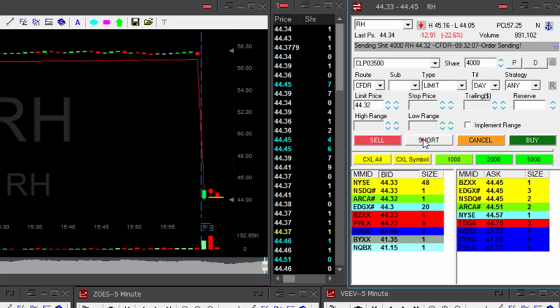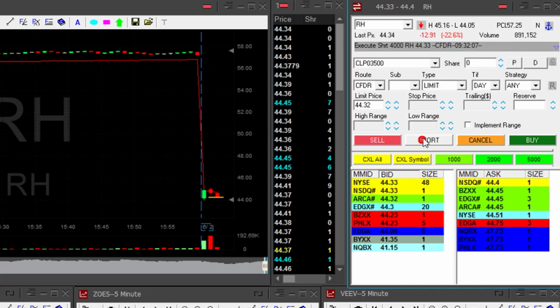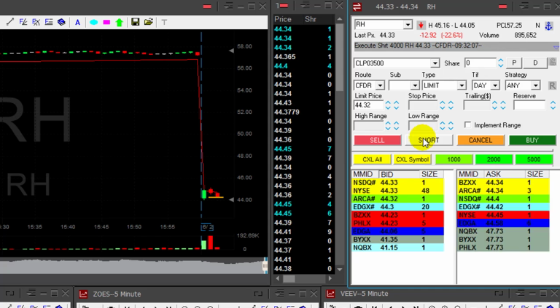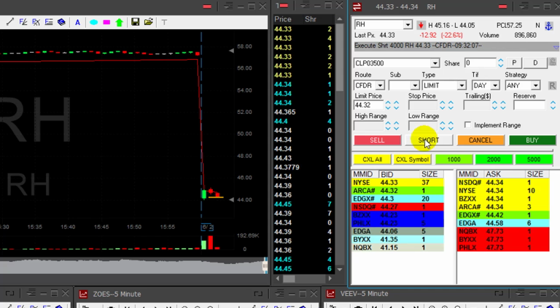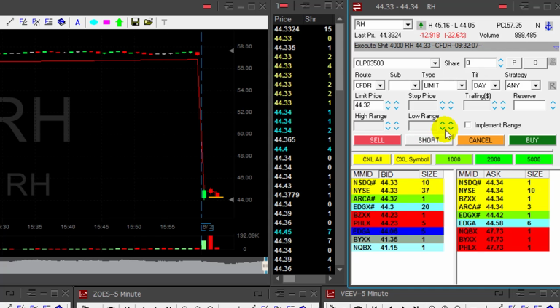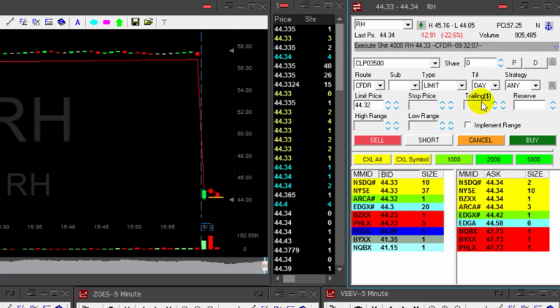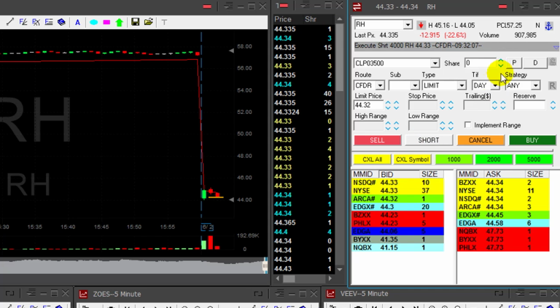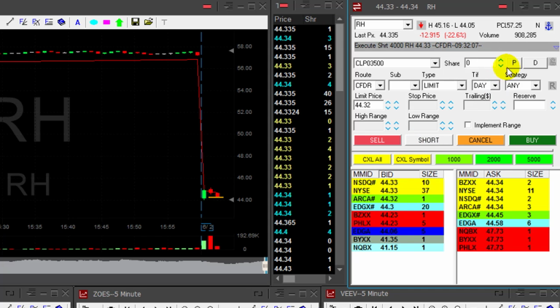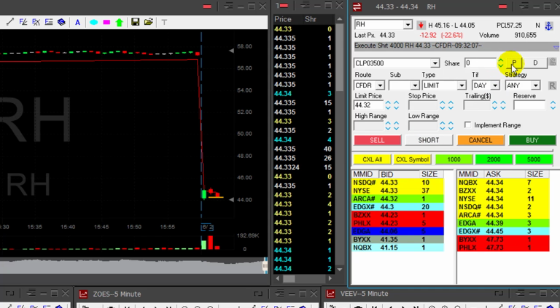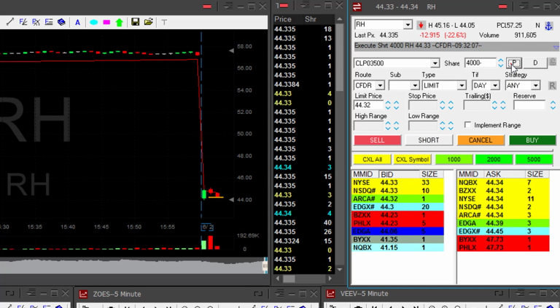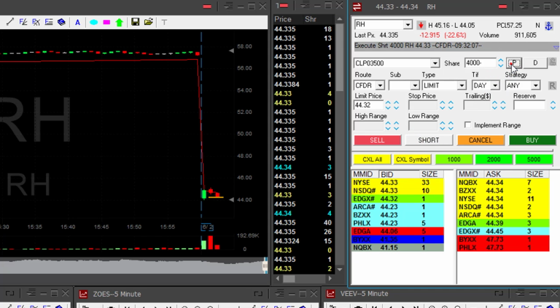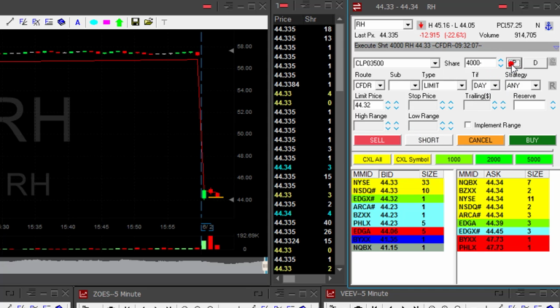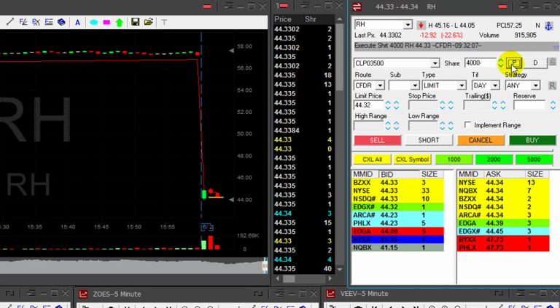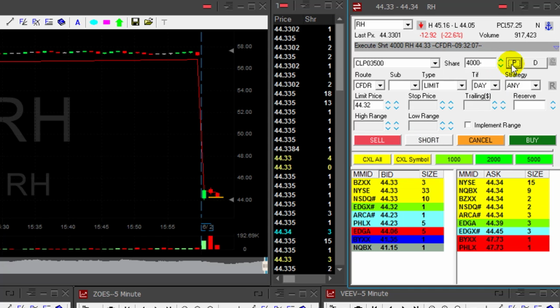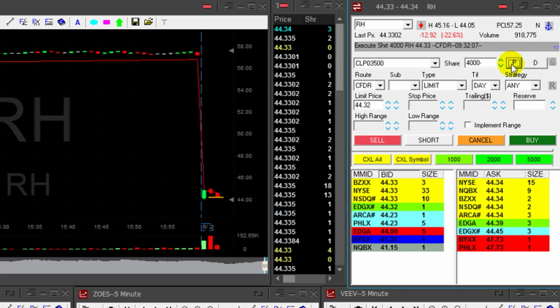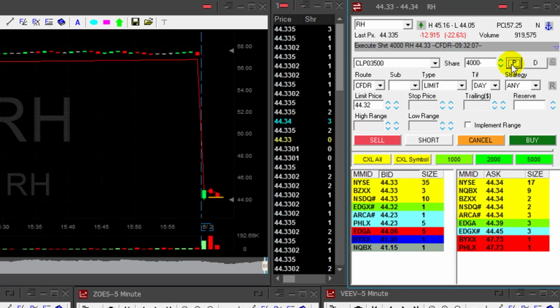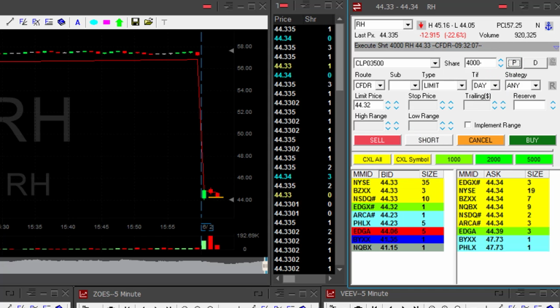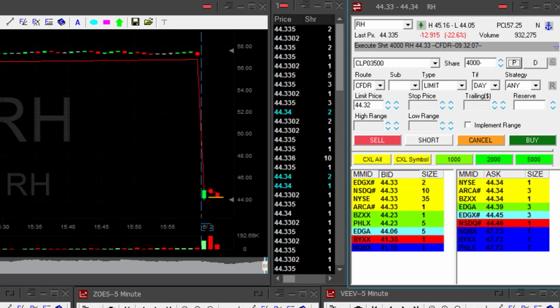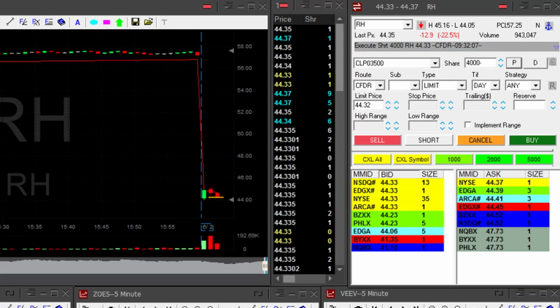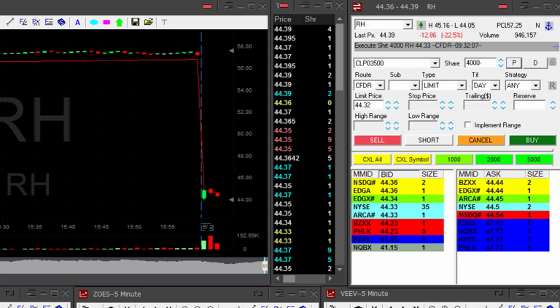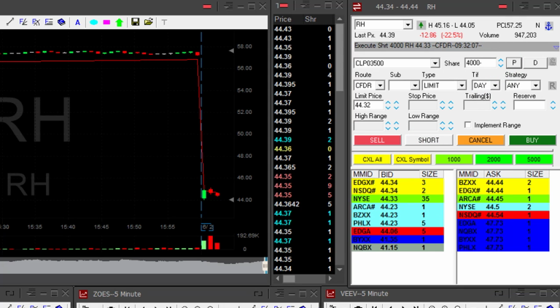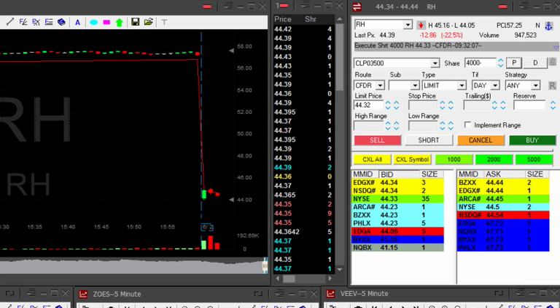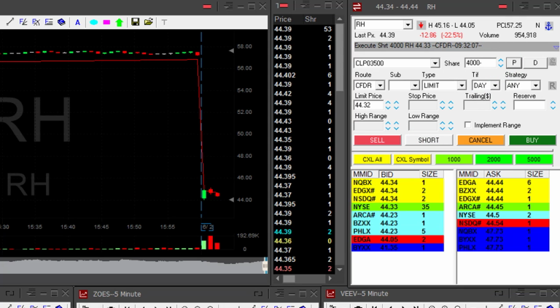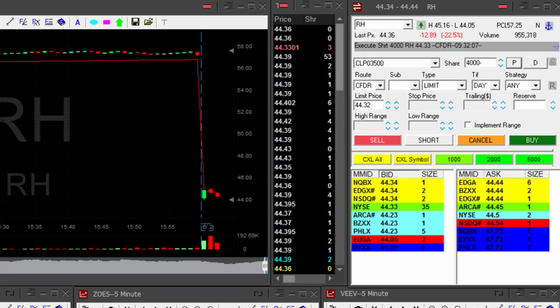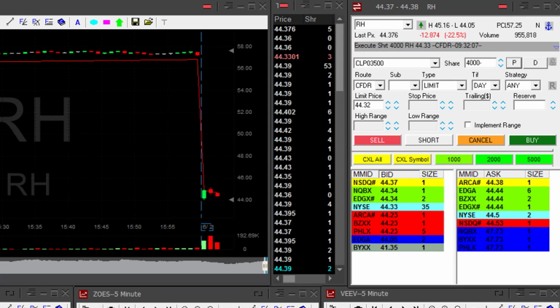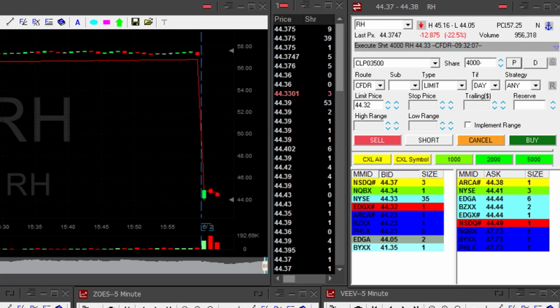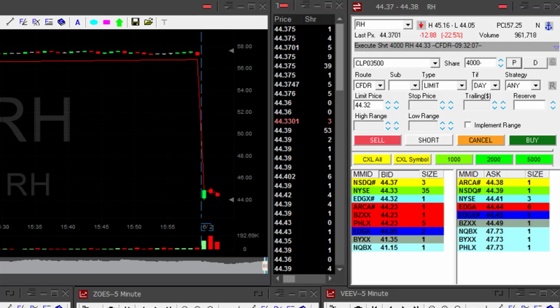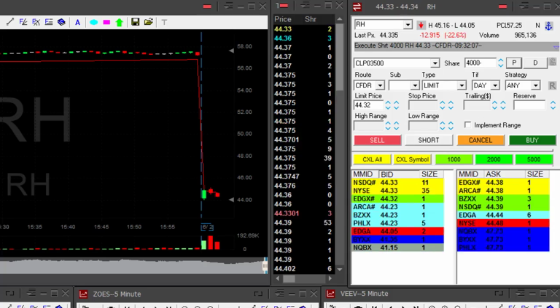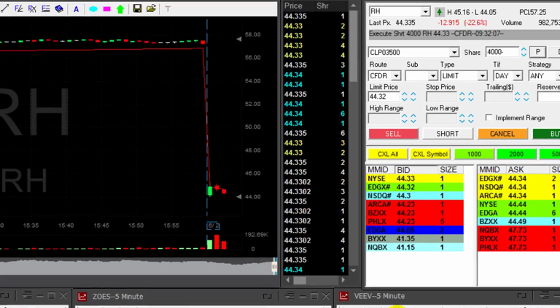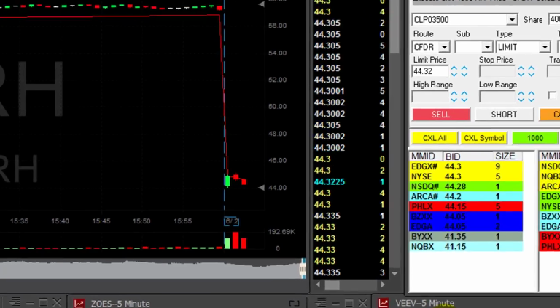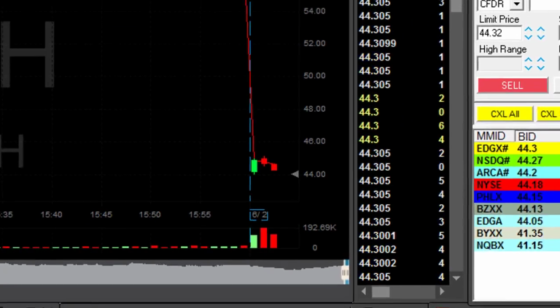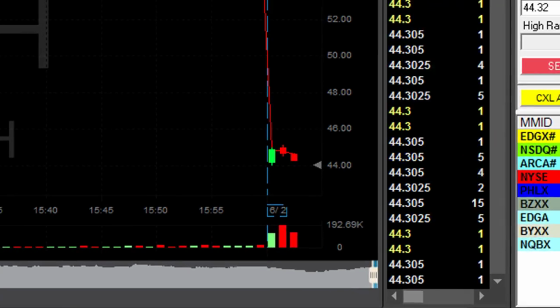Right here, 4,000 shares, third one-minute candle — I am short. I need to see it under the lows.